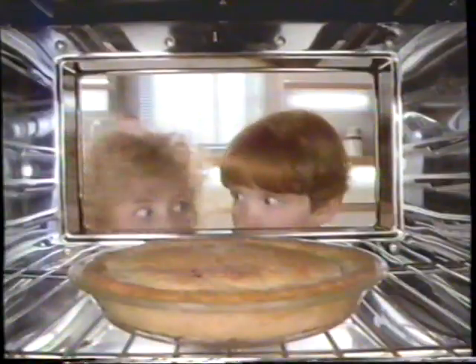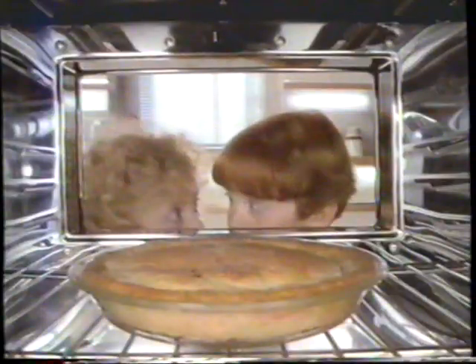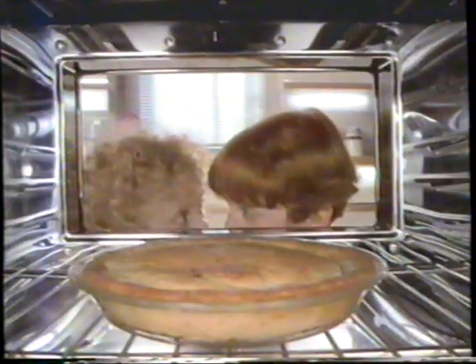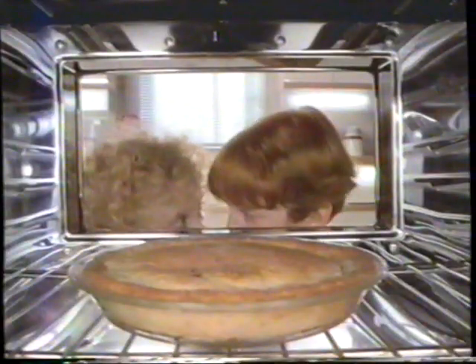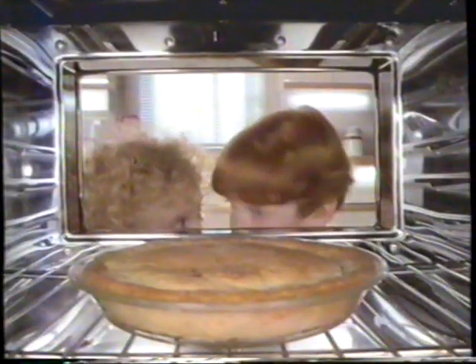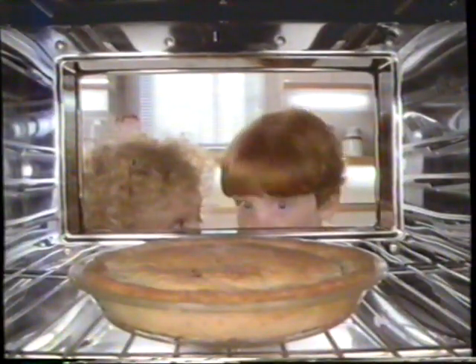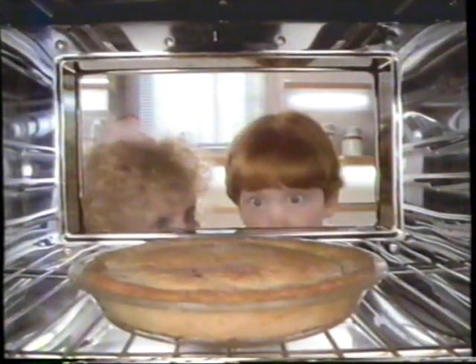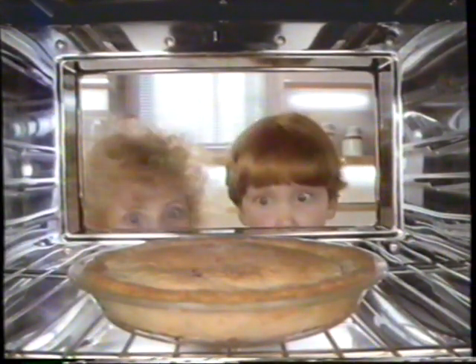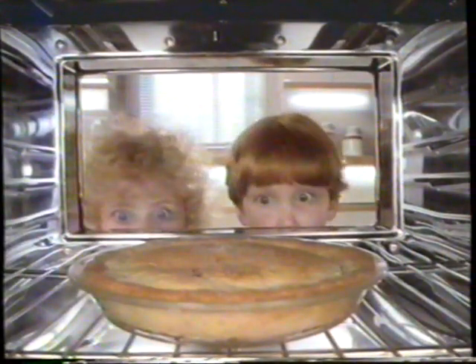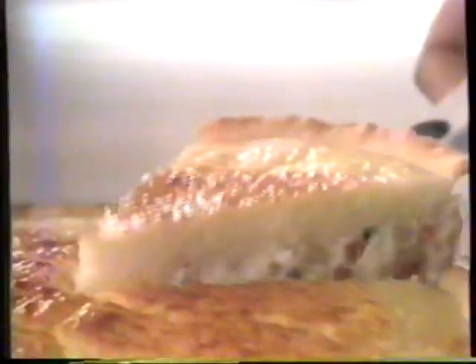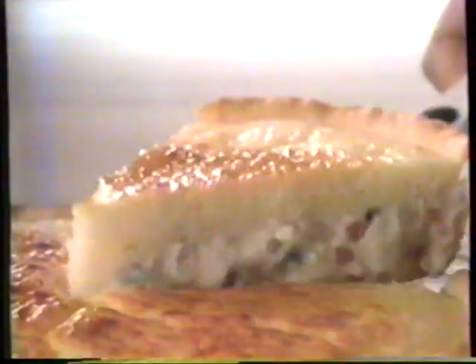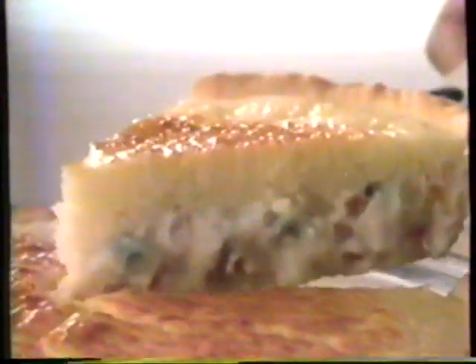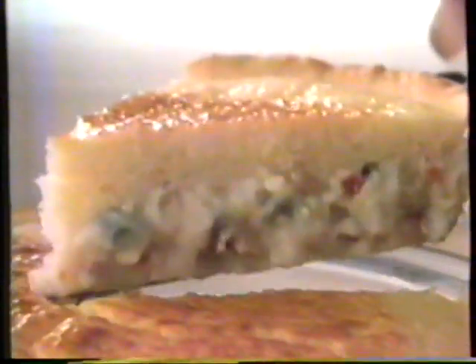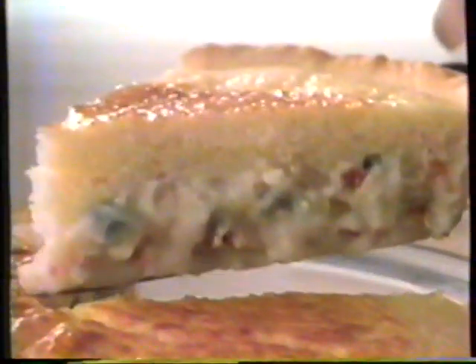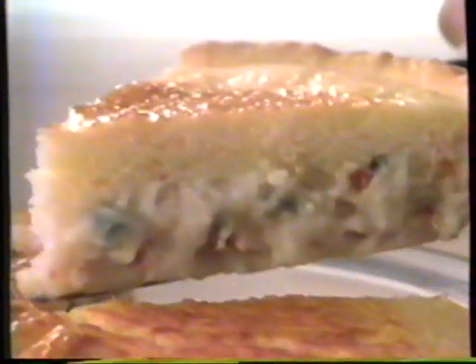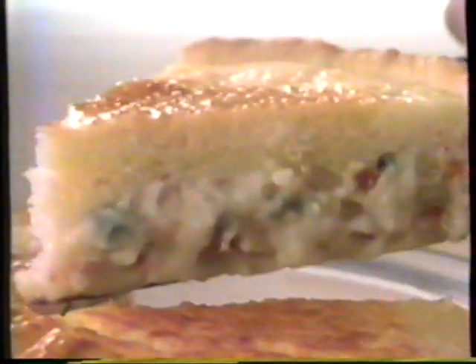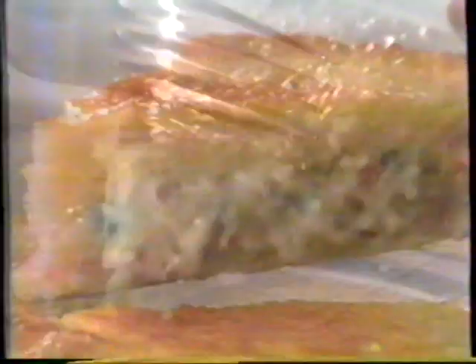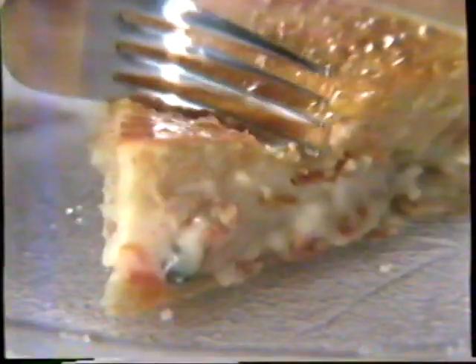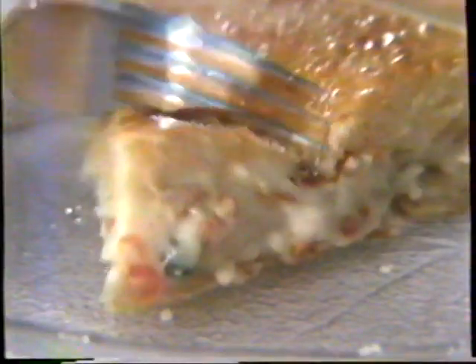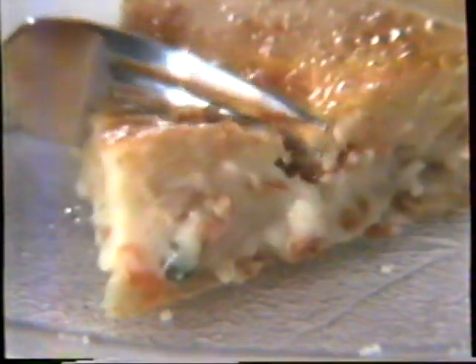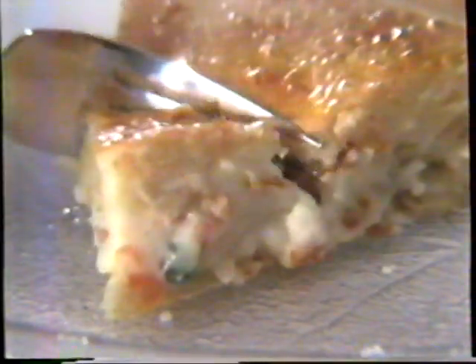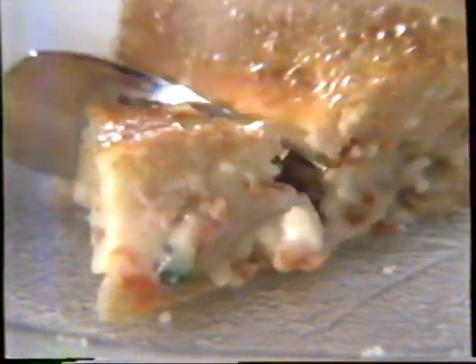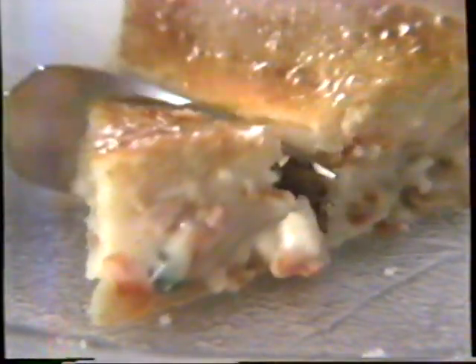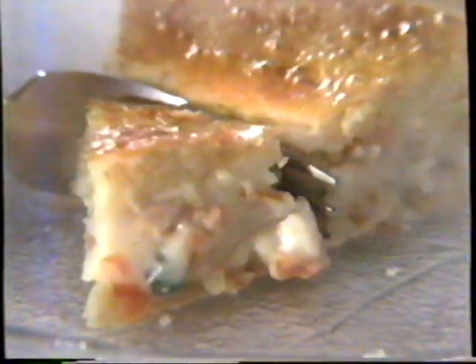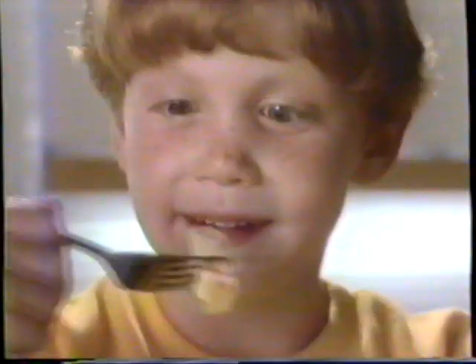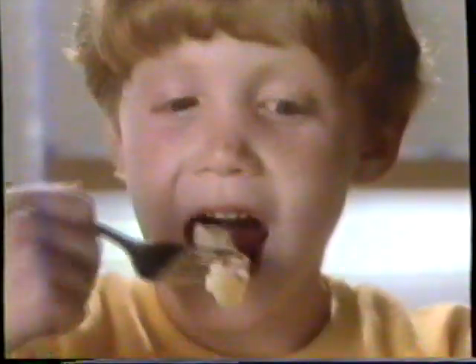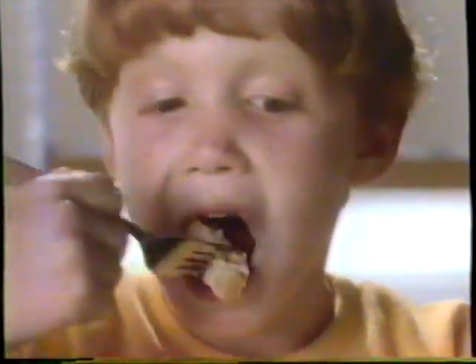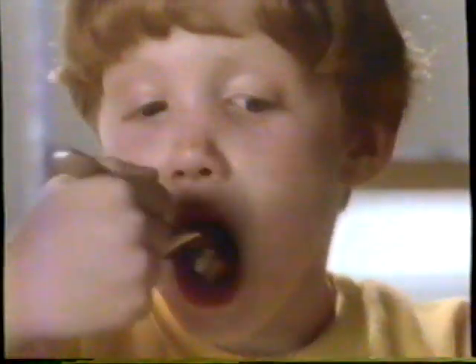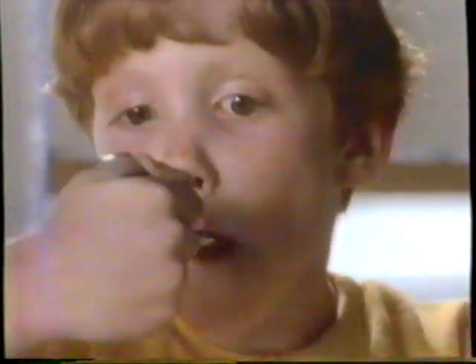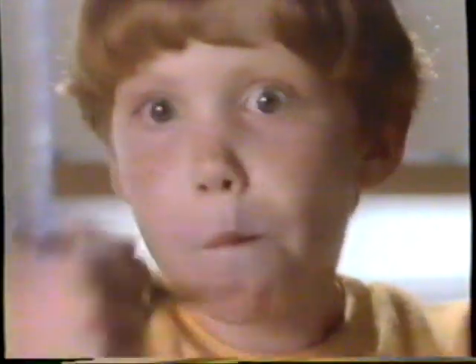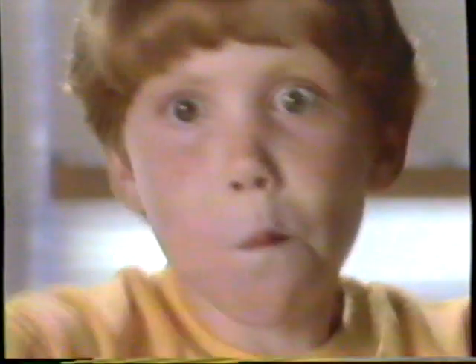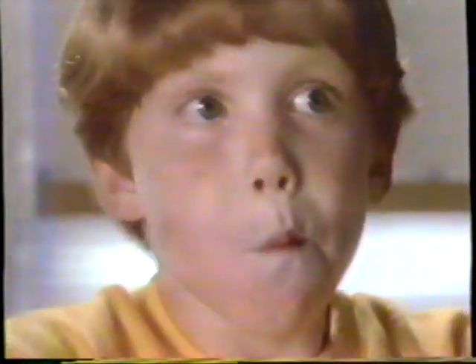Tuna Helper Tuna Pot Pie. Vegetables in a creamy sauce with an easy, portable crust that bakes up tender and flaky.